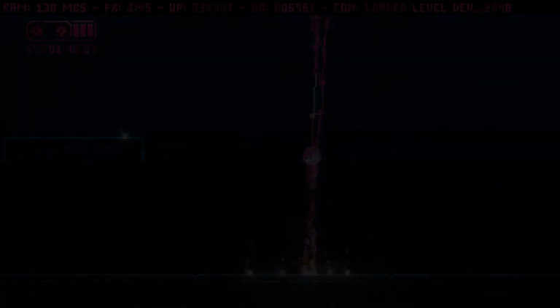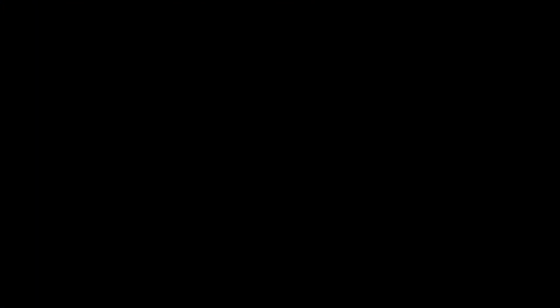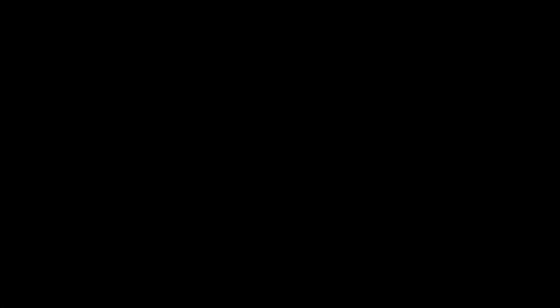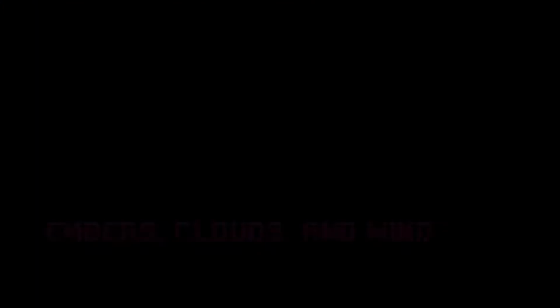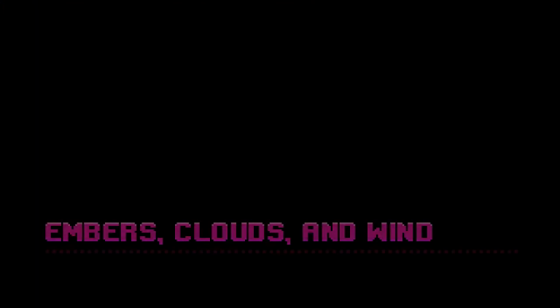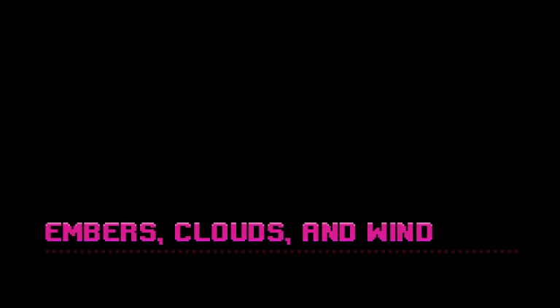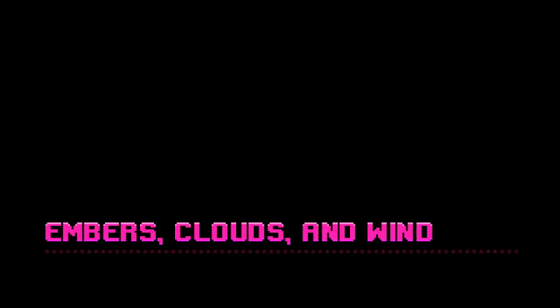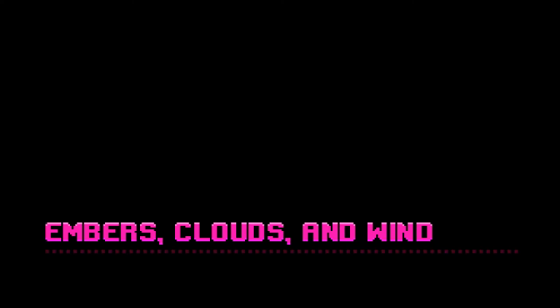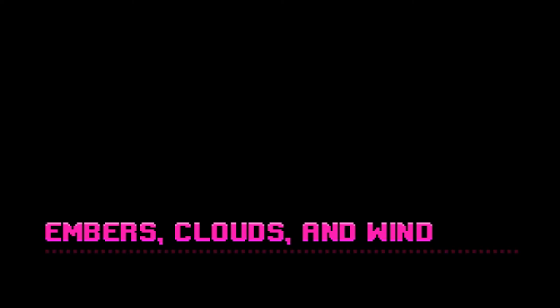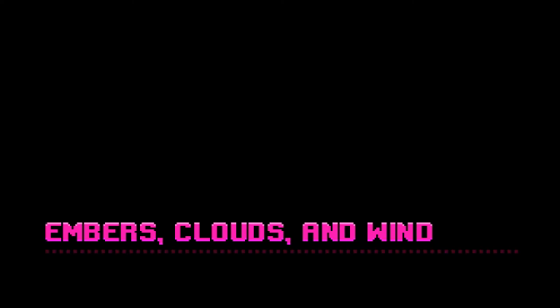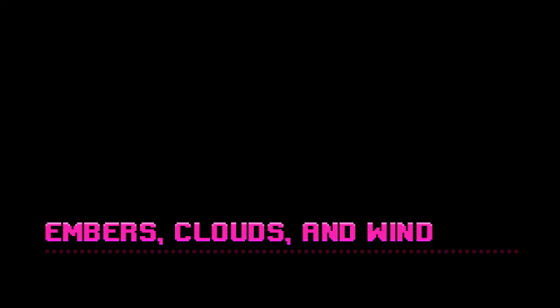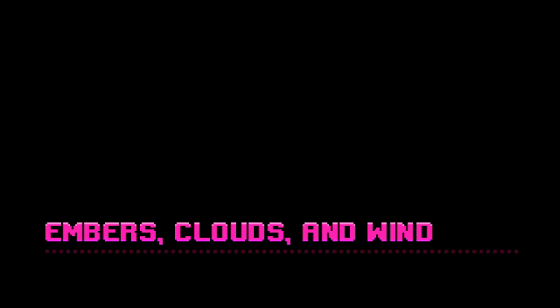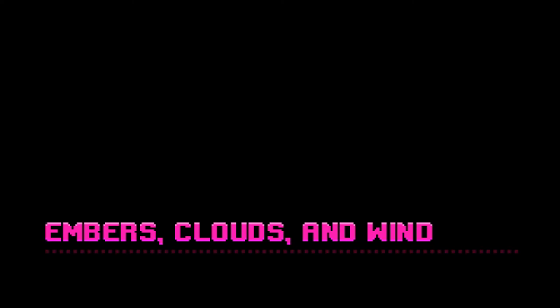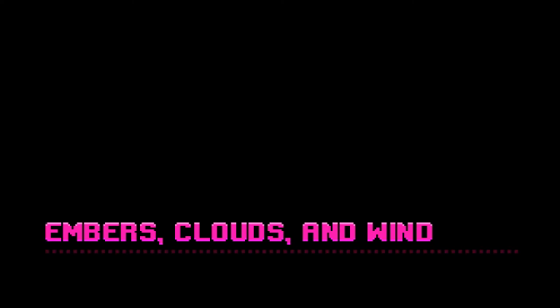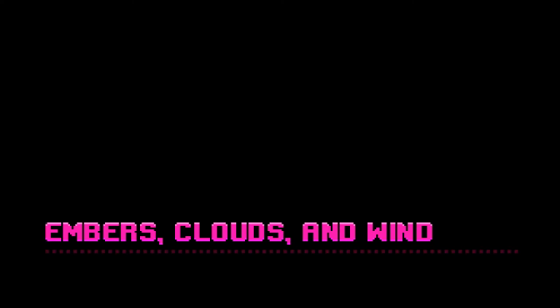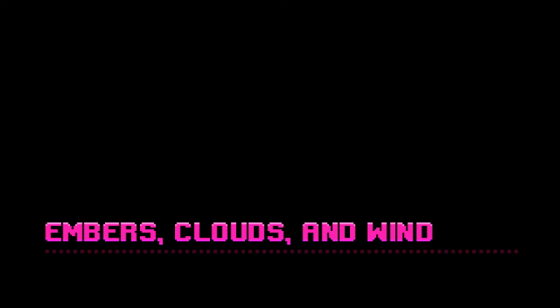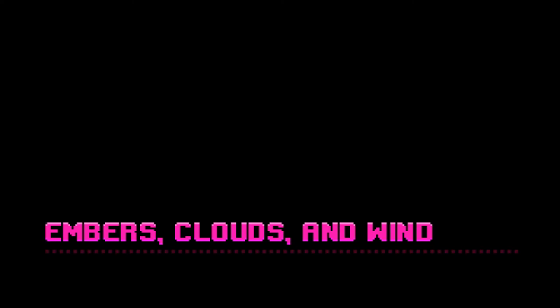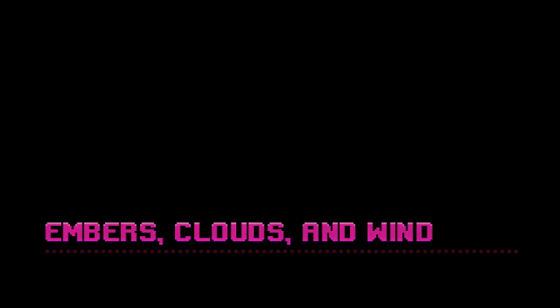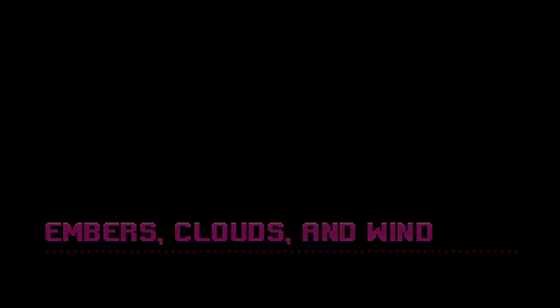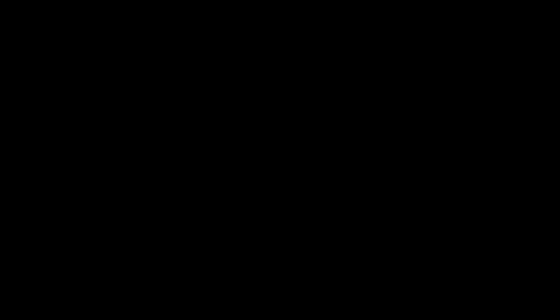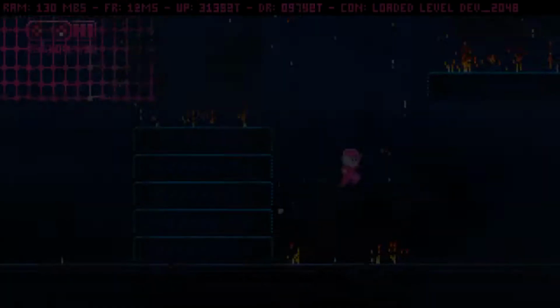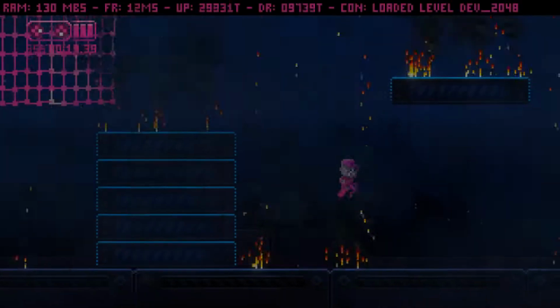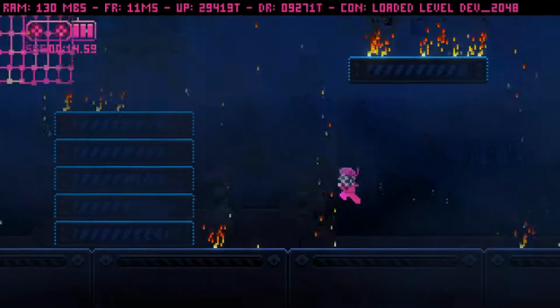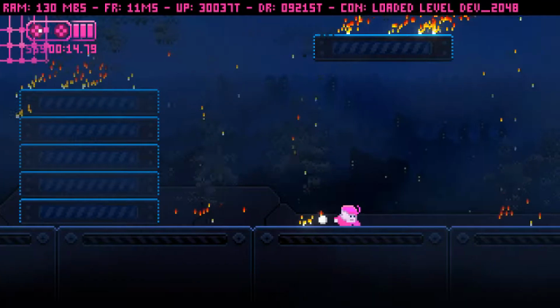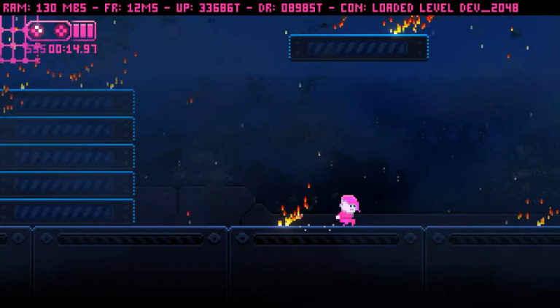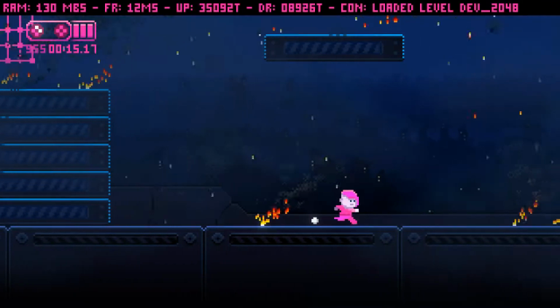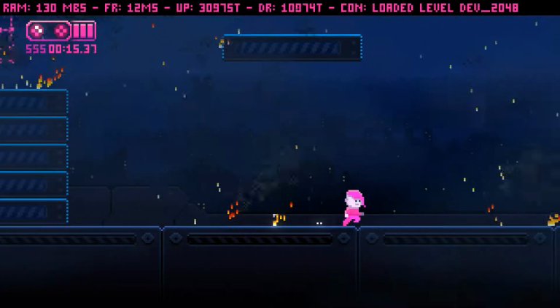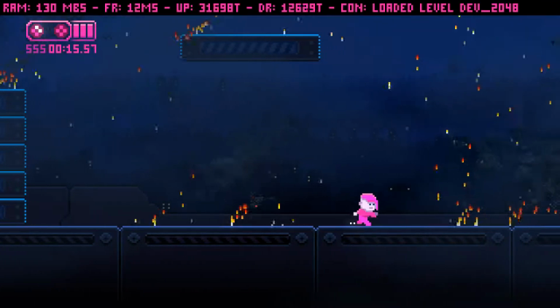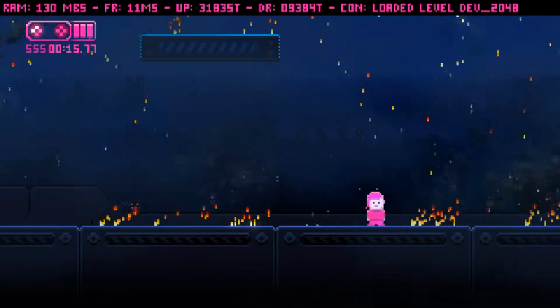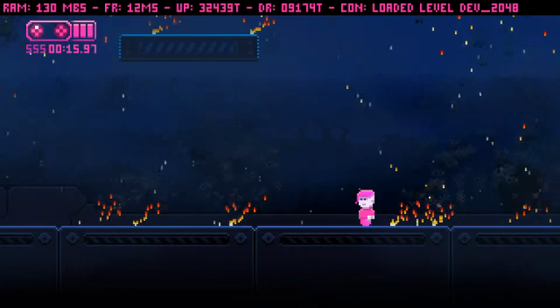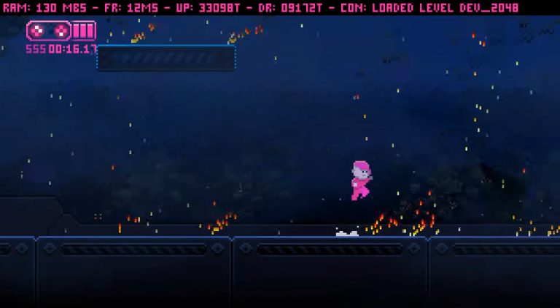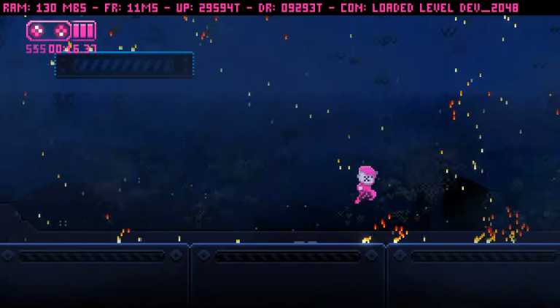Now let's layer some of these effects together. This is embers, clouds, and wind in a dev level.